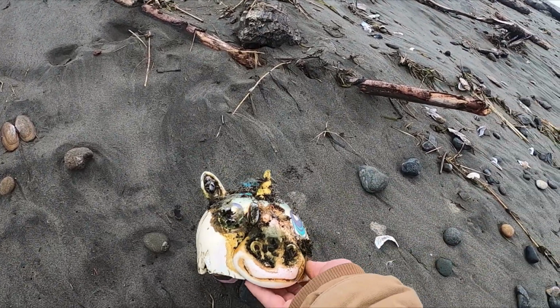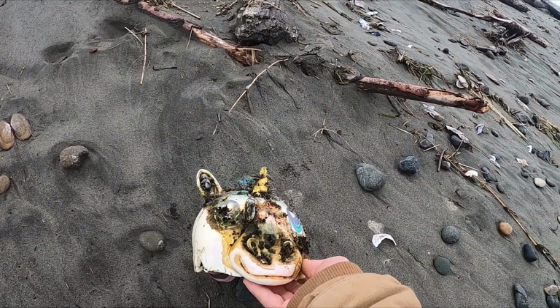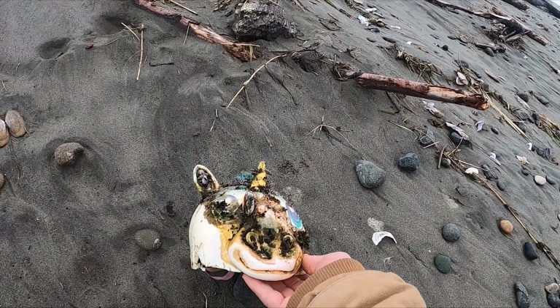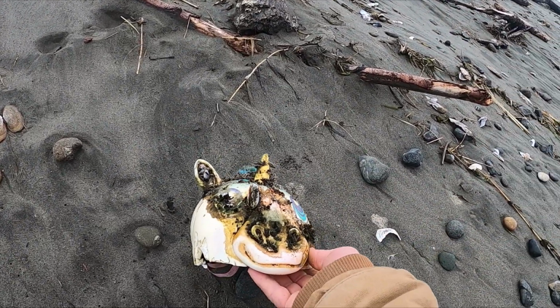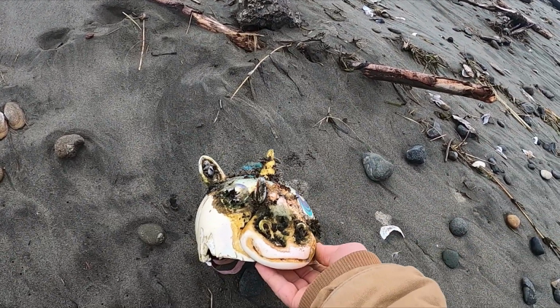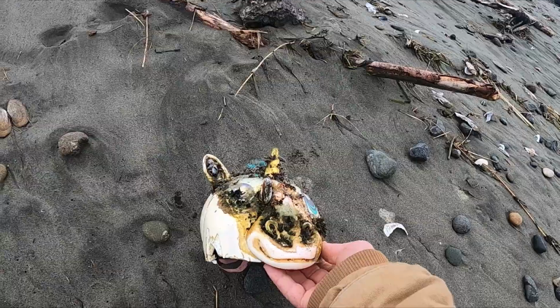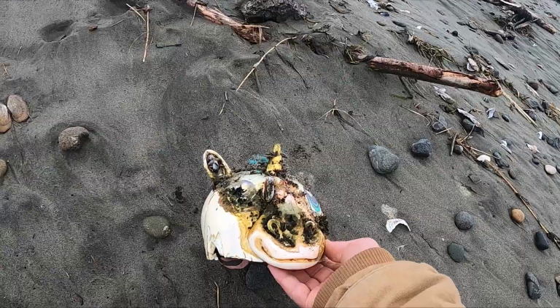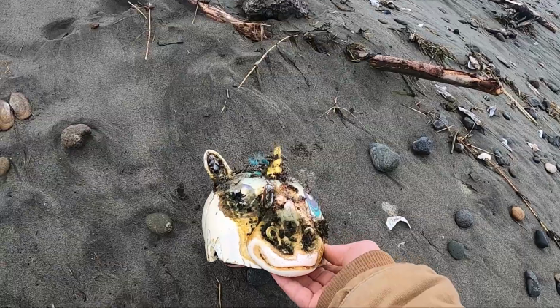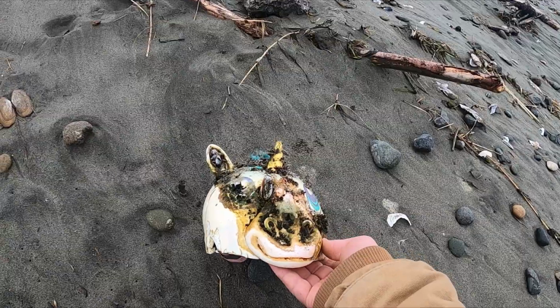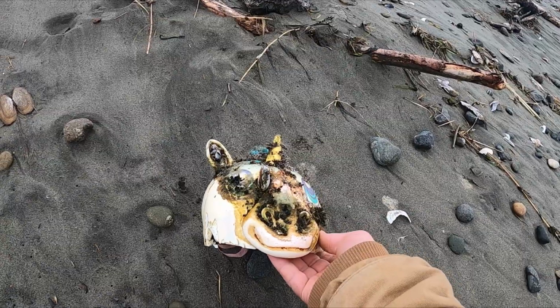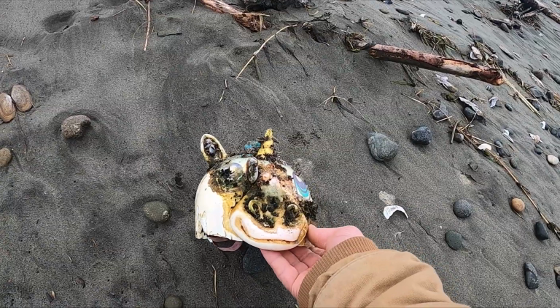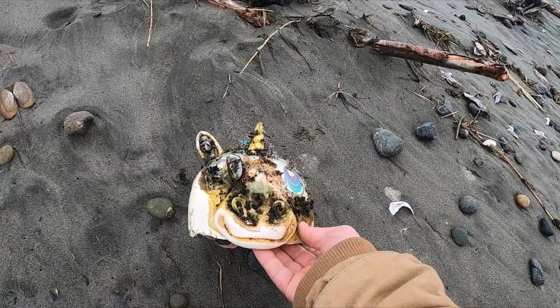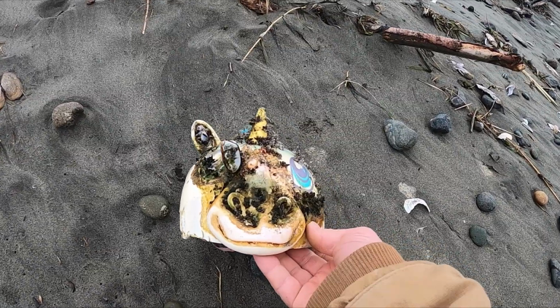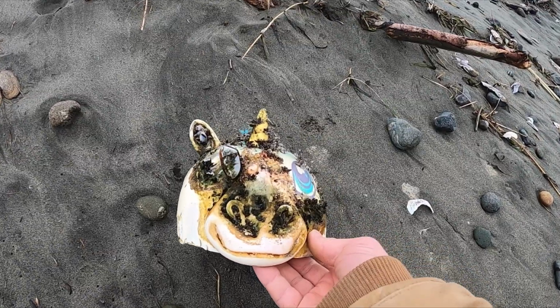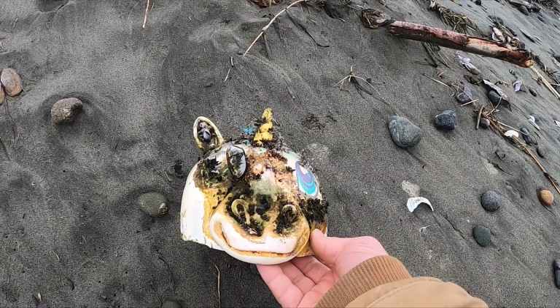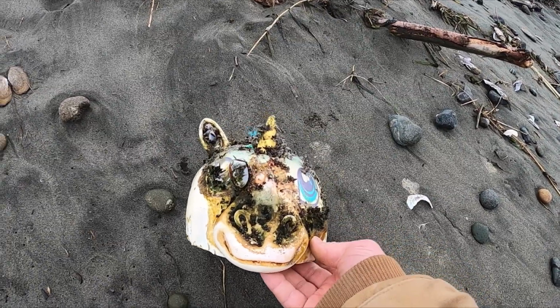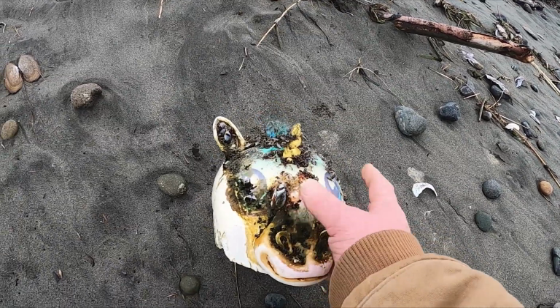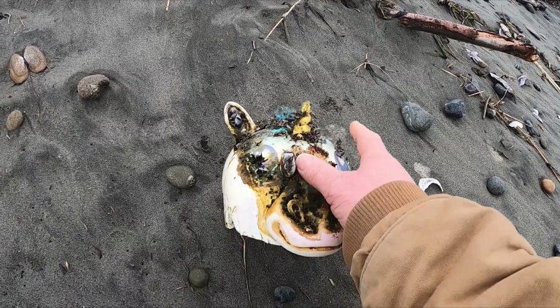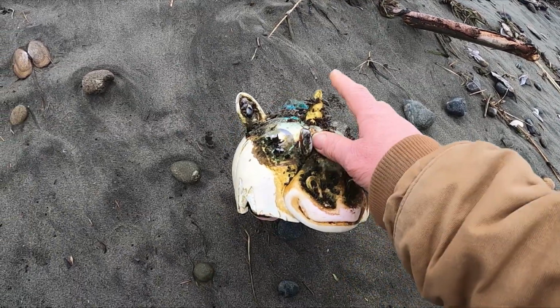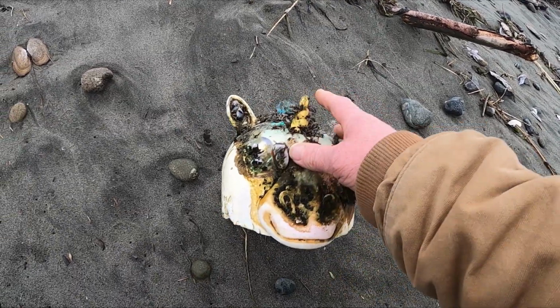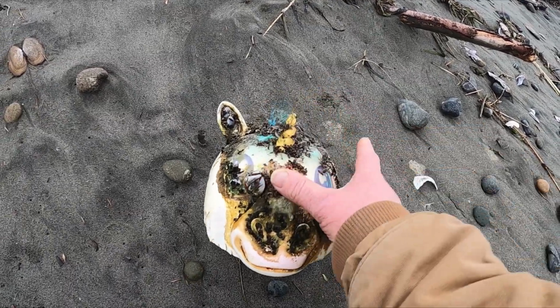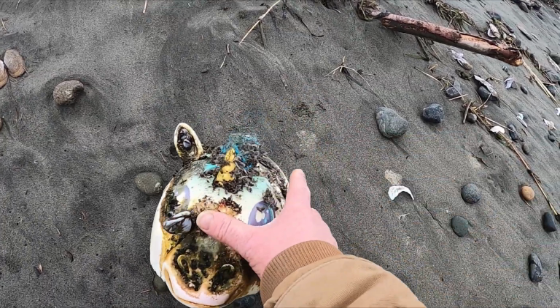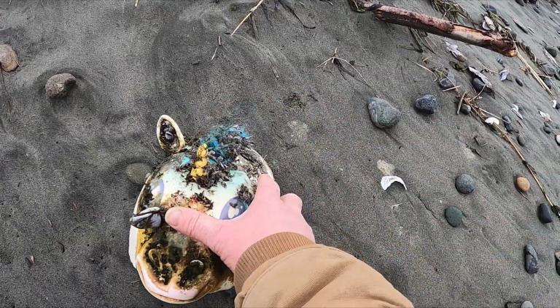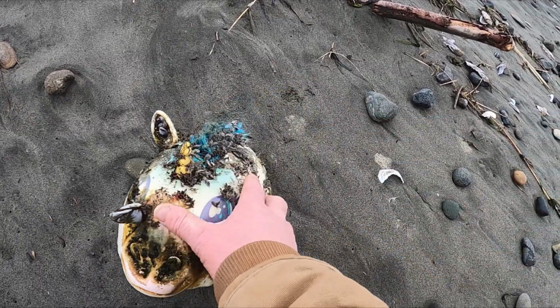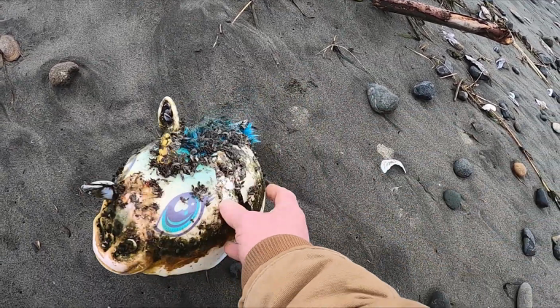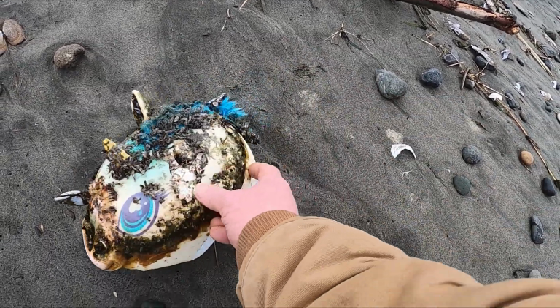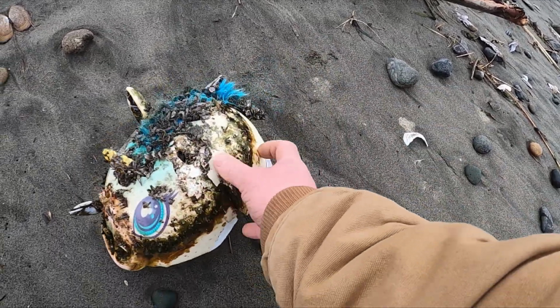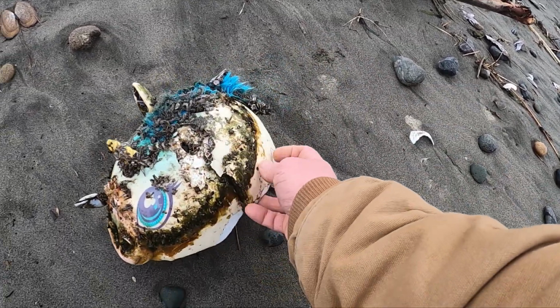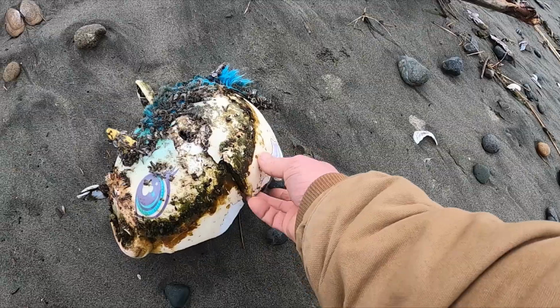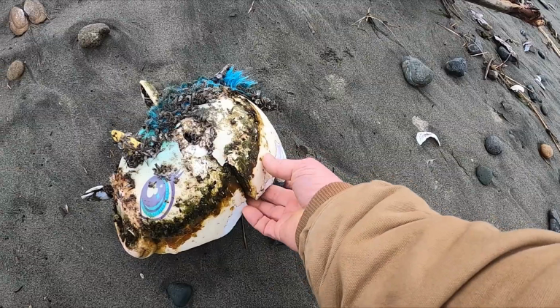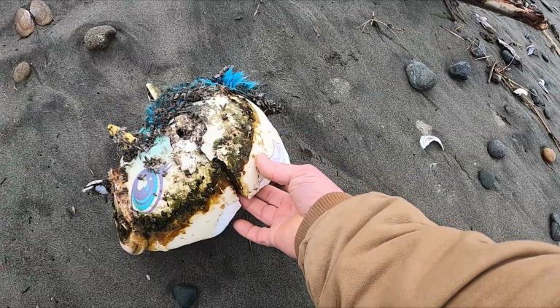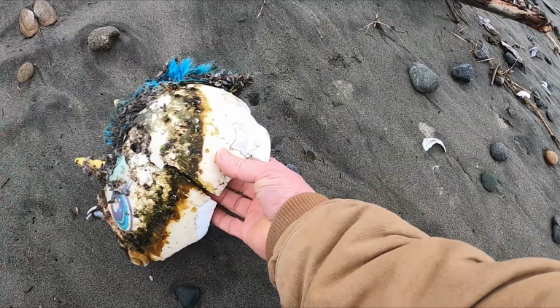A bicycle helmet, and a unicorn — it's missing an ear, a little damaged.